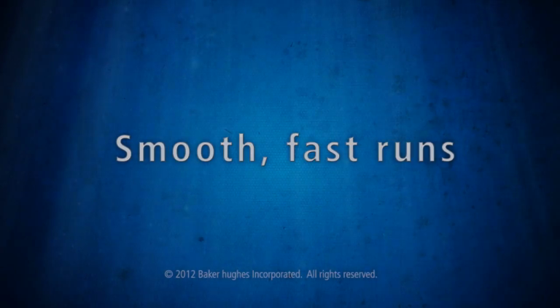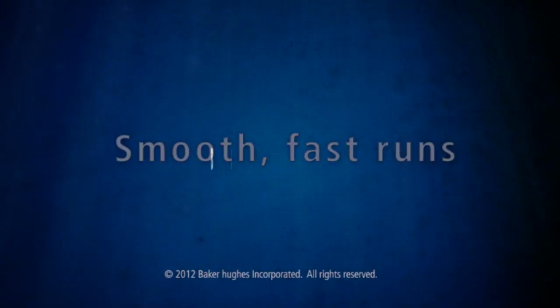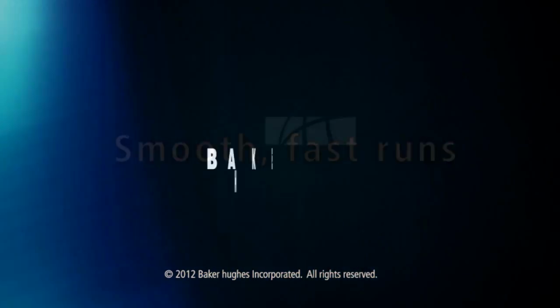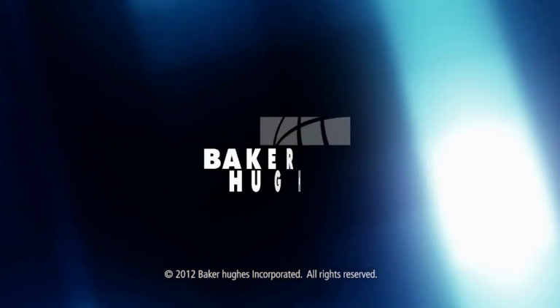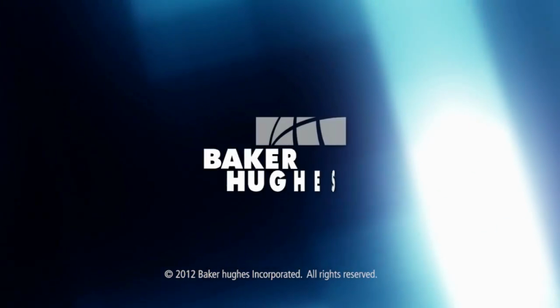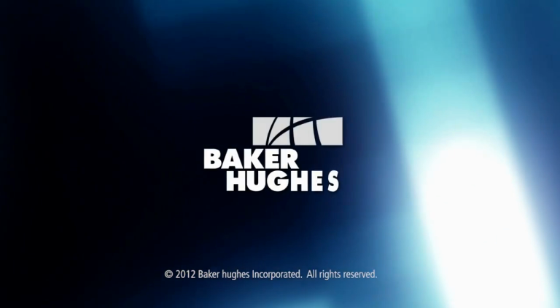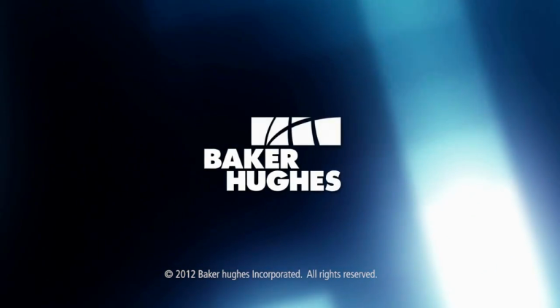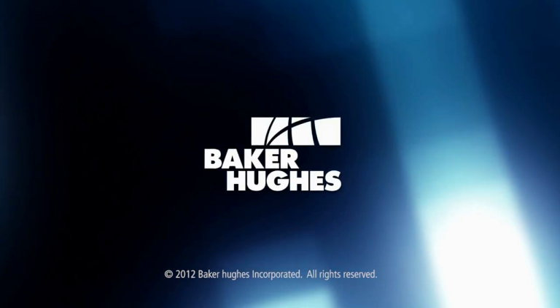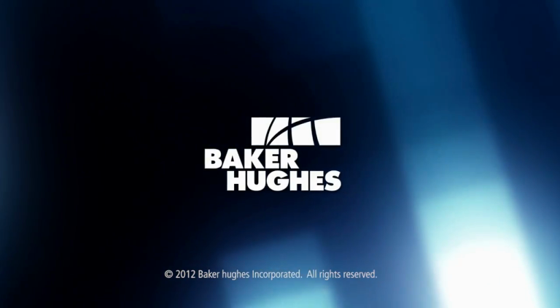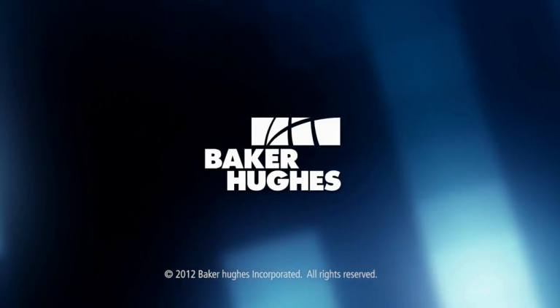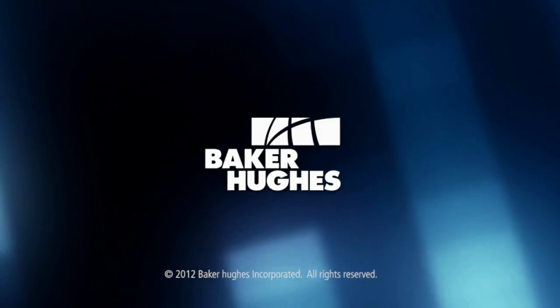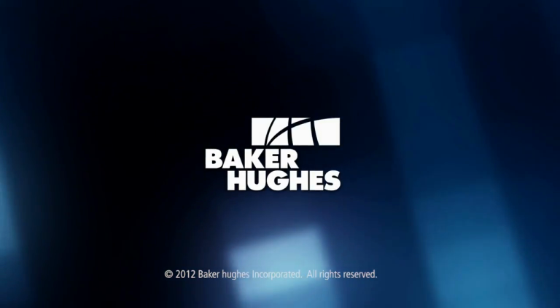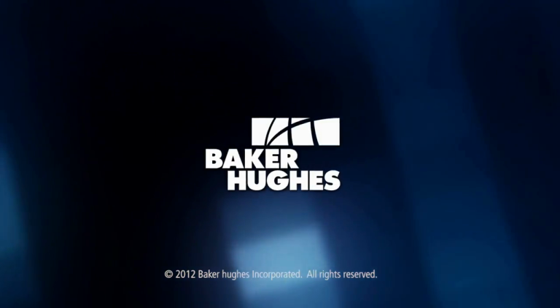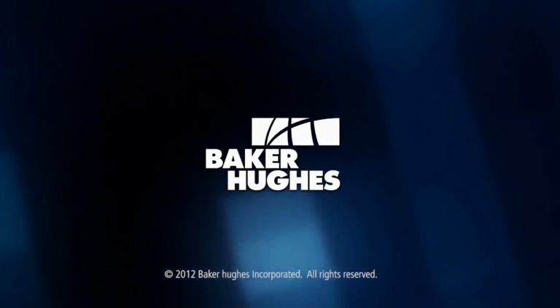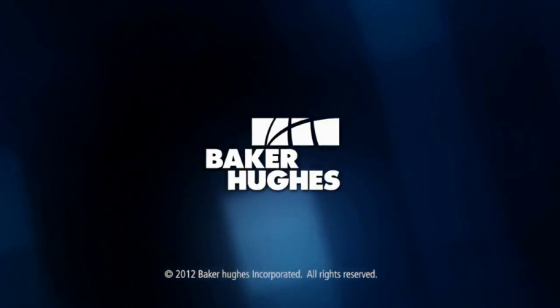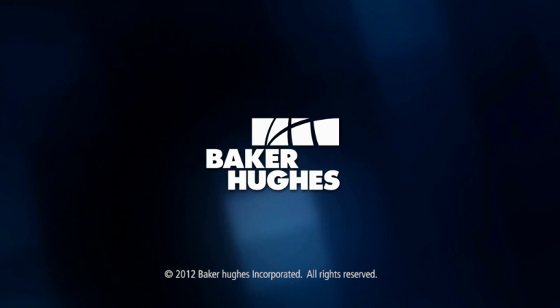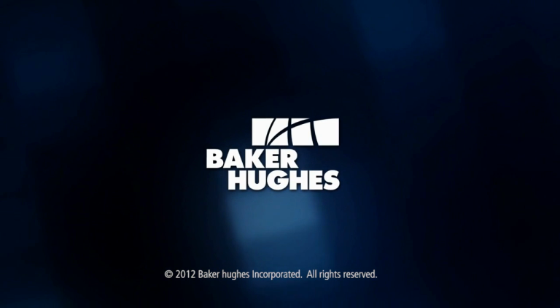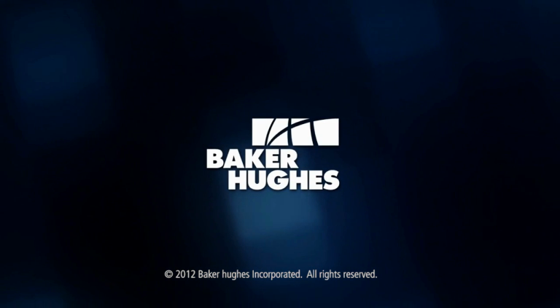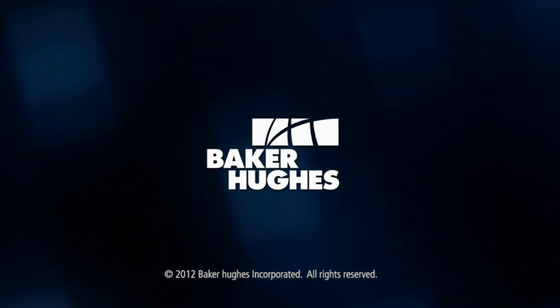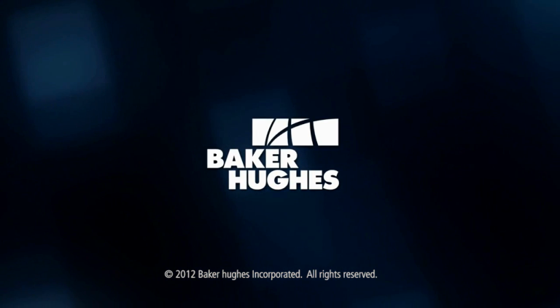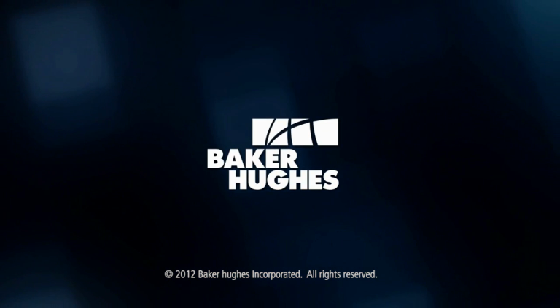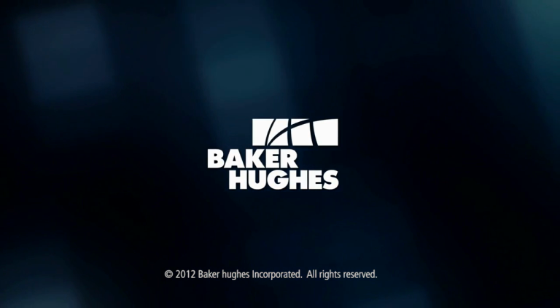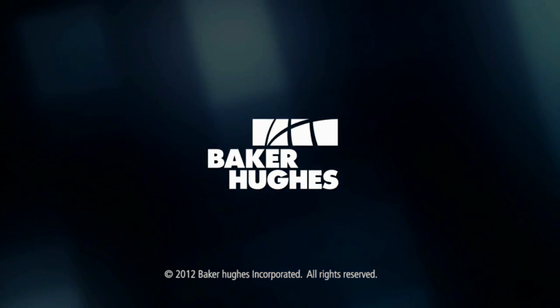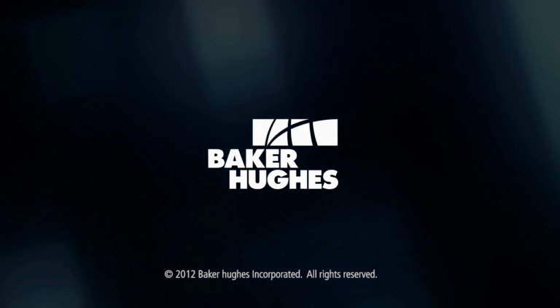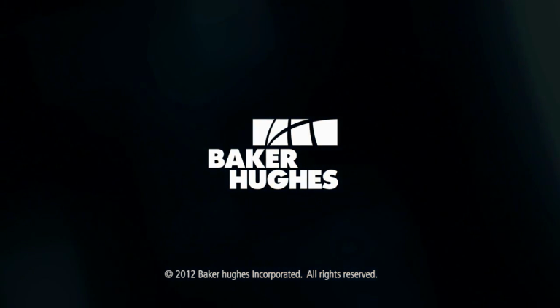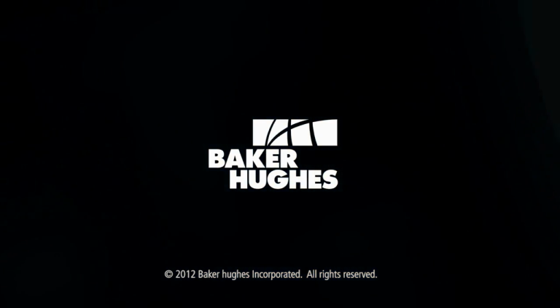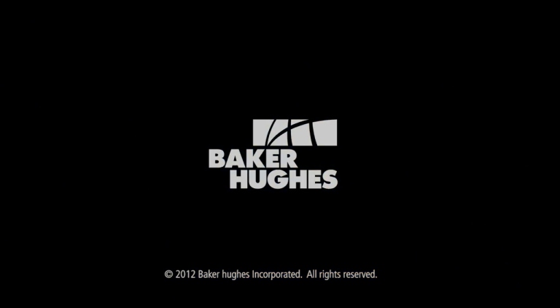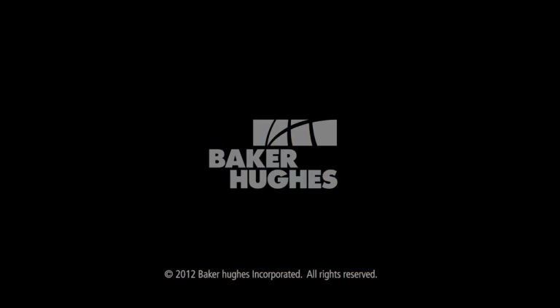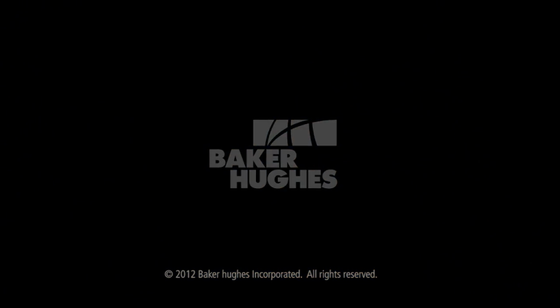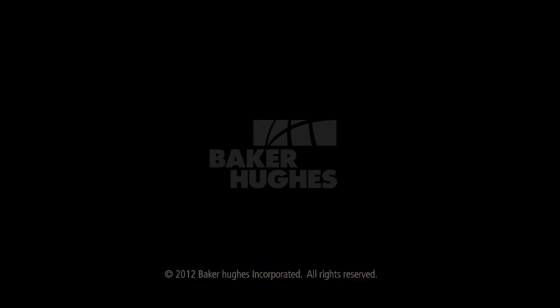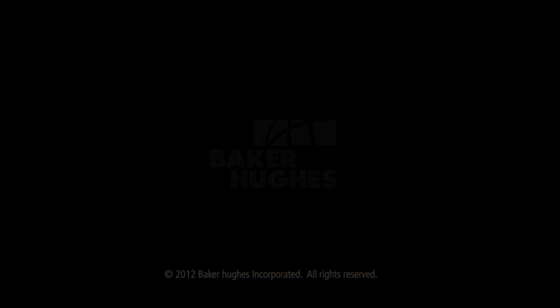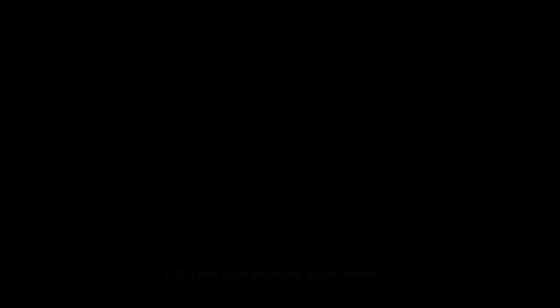For more information, please visit our website or contact your local Baker Hughes representative.